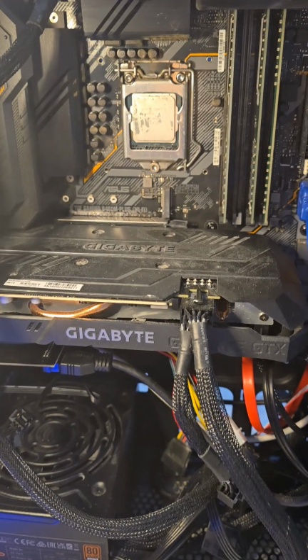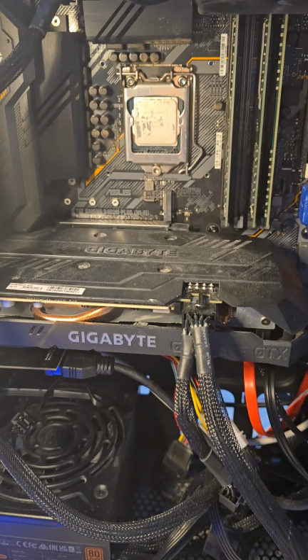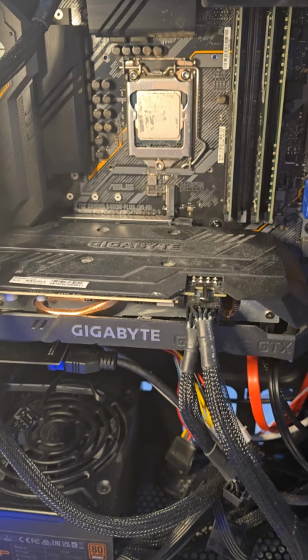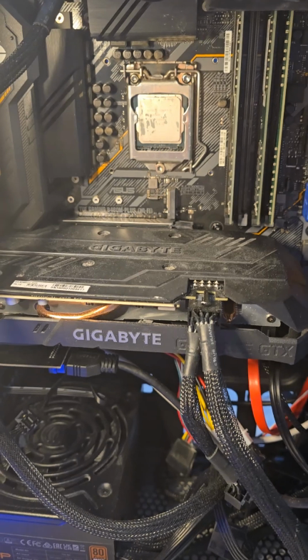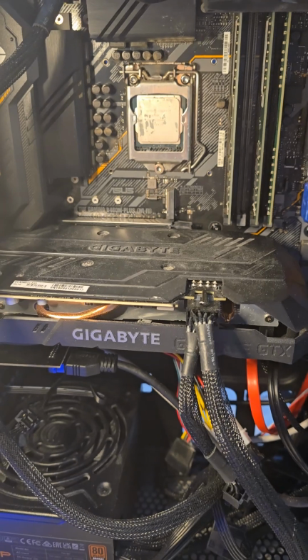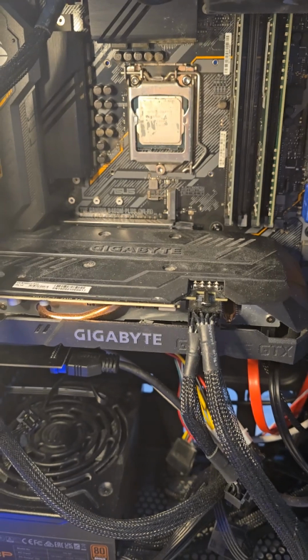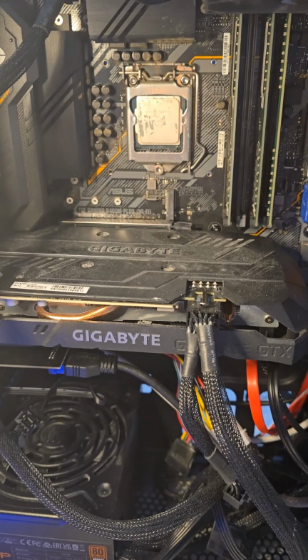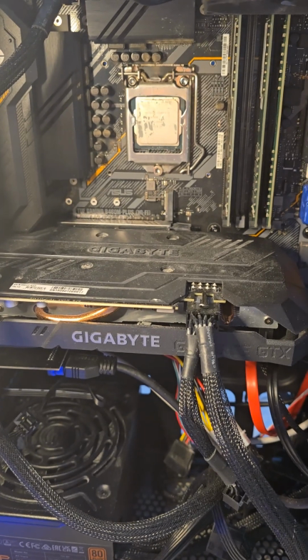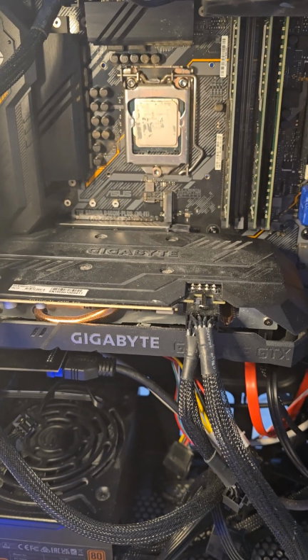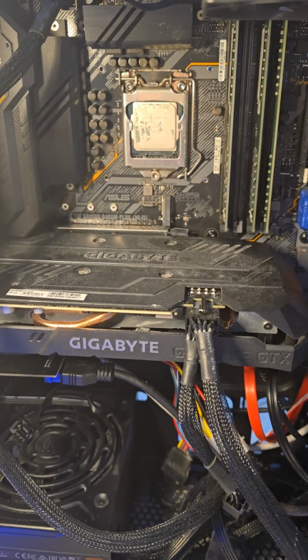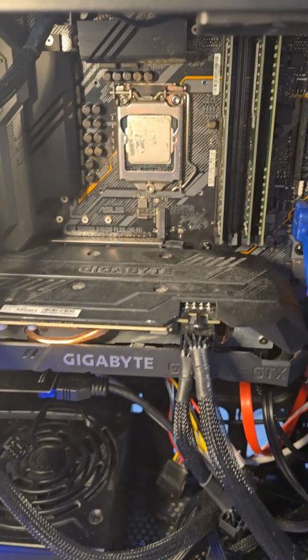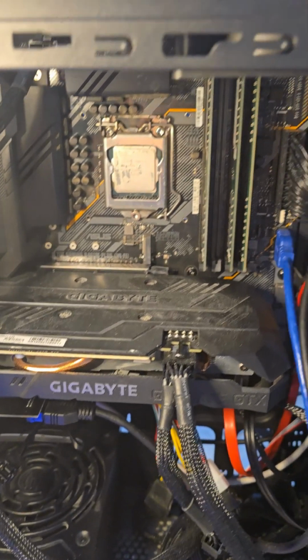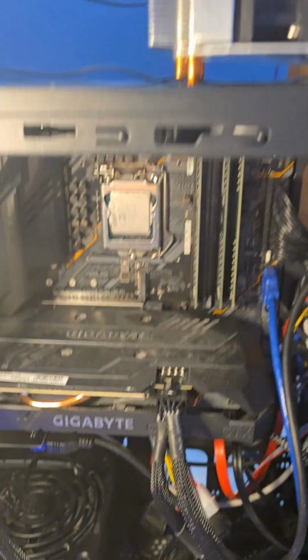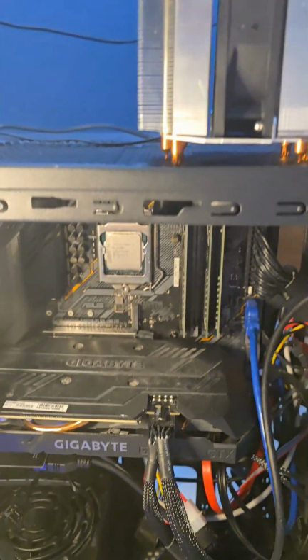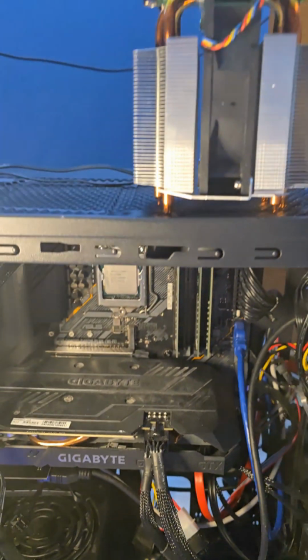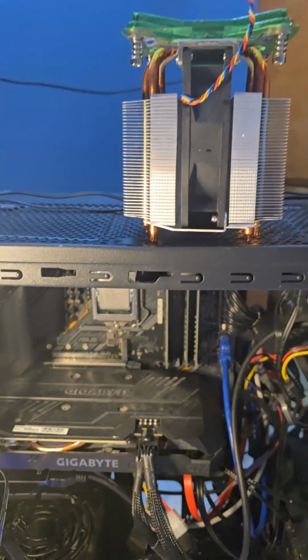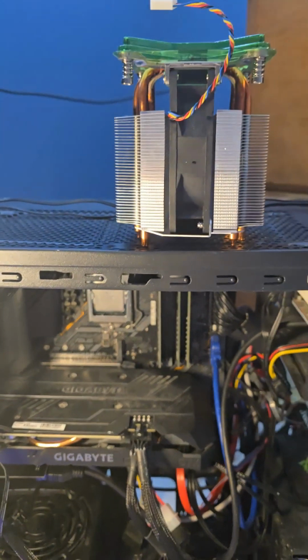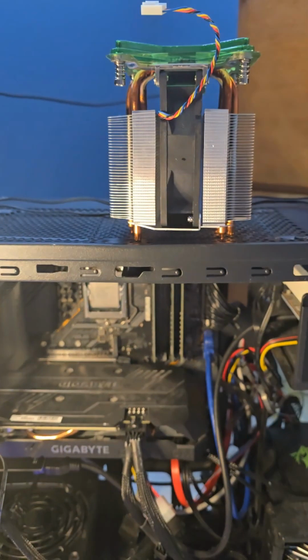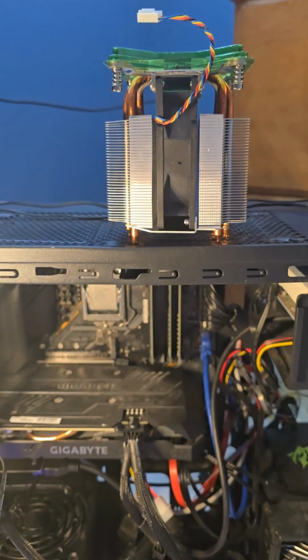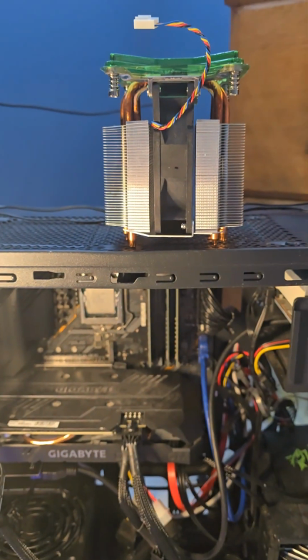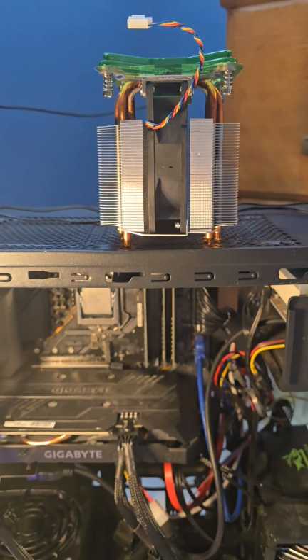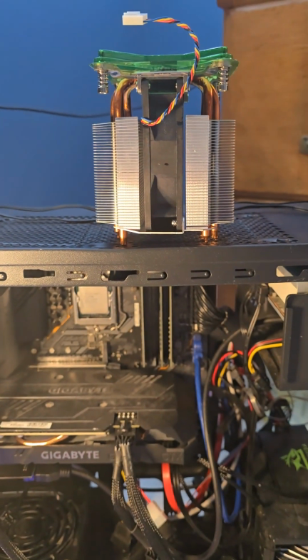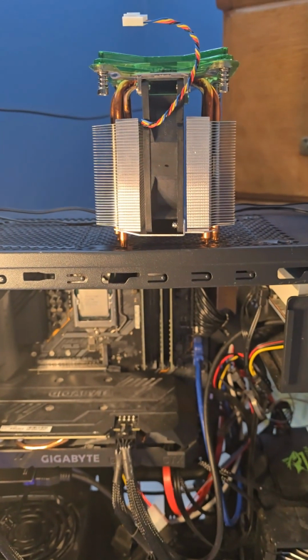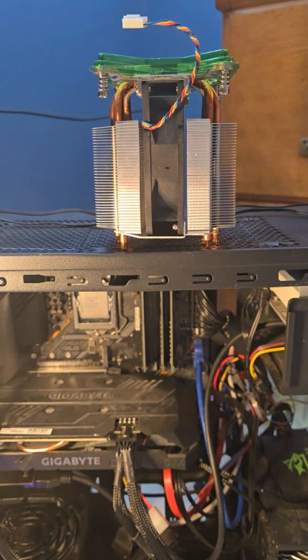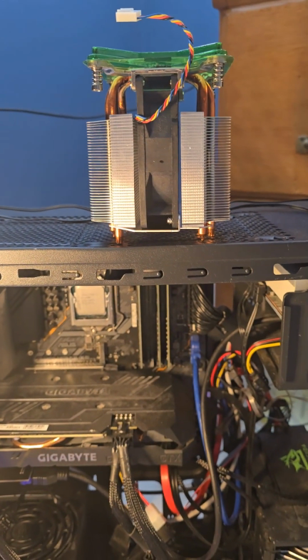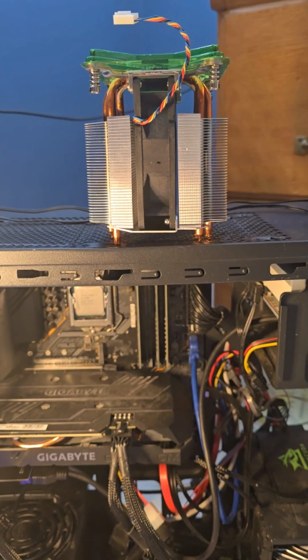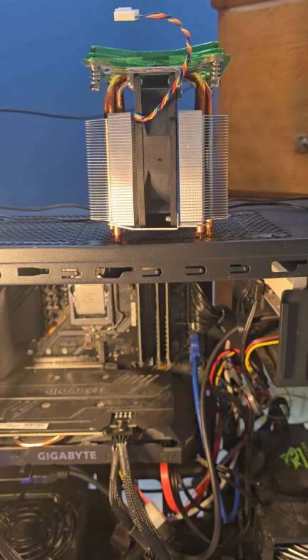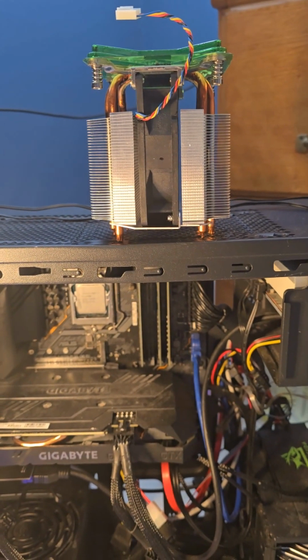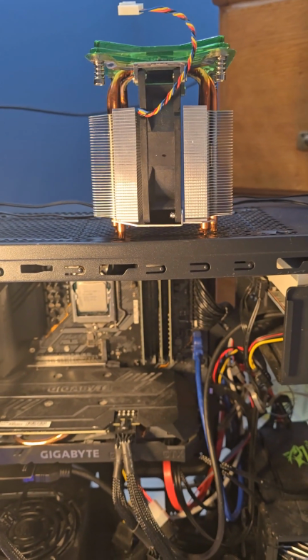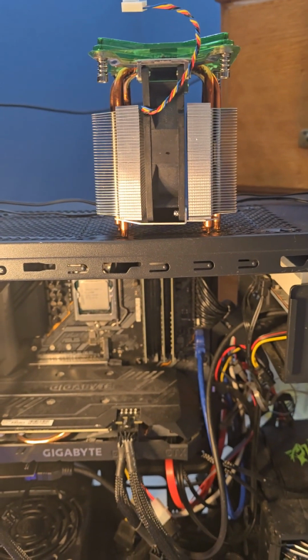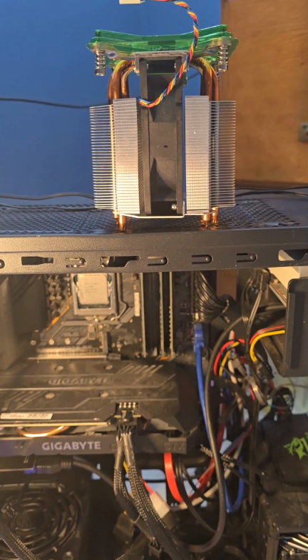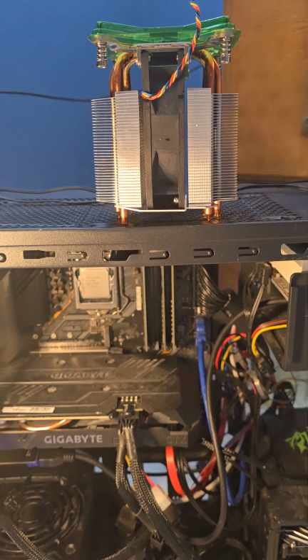As I've removed the stock CPU, you can see up here I have a nice heavy-duty cooling system.